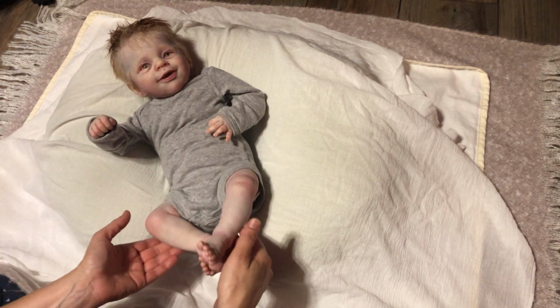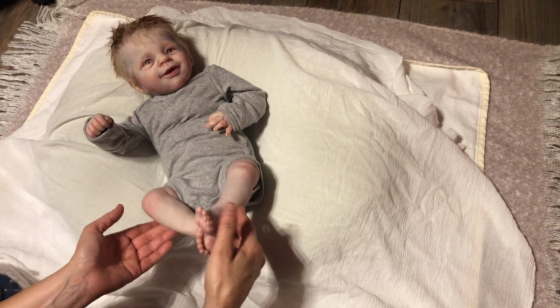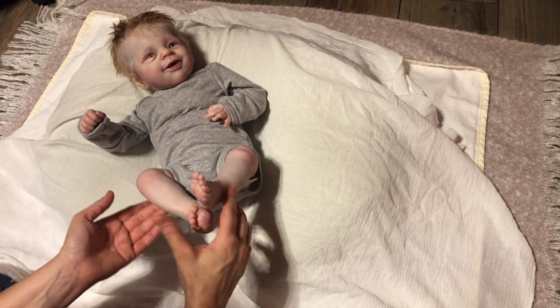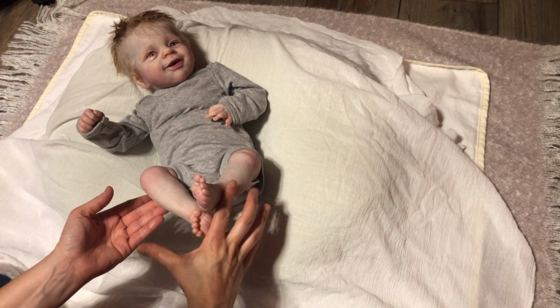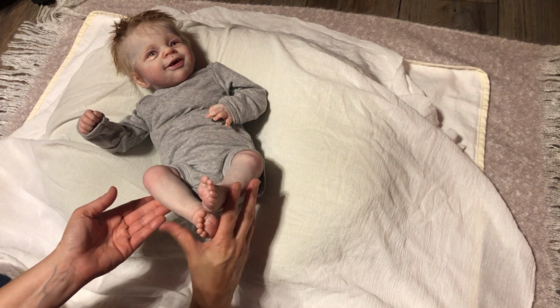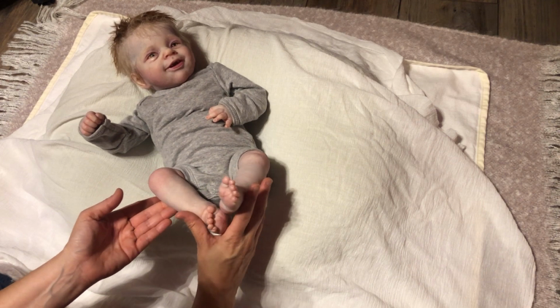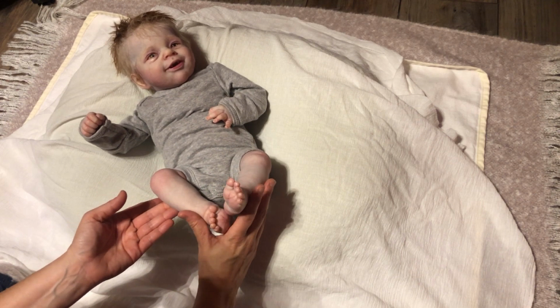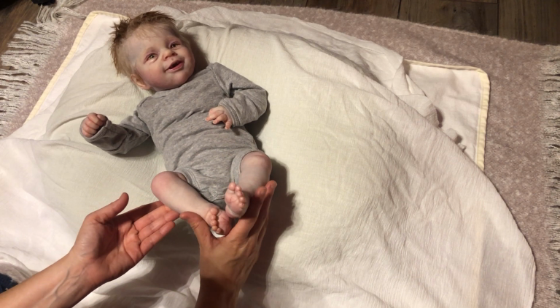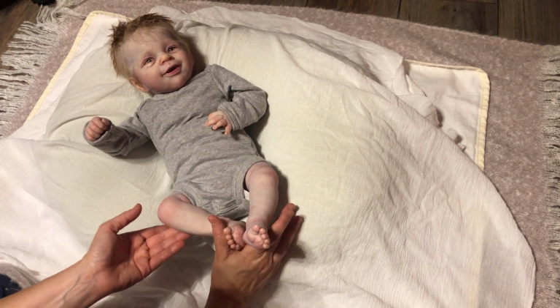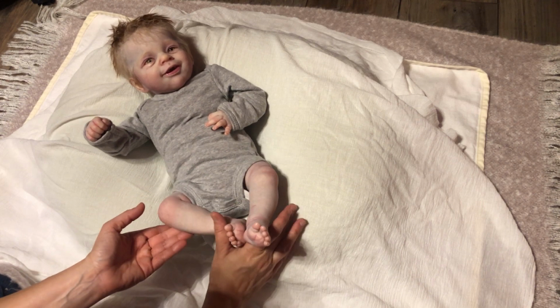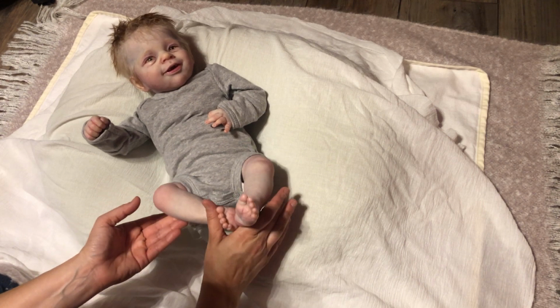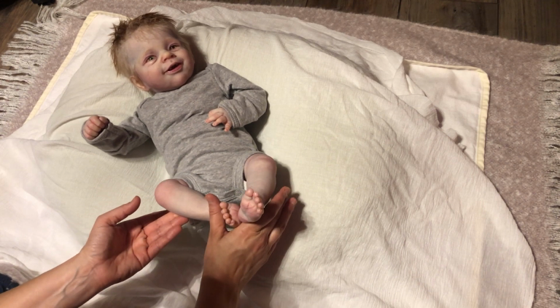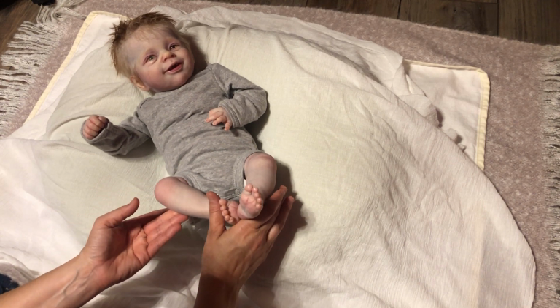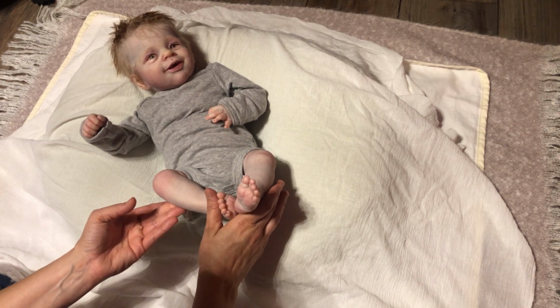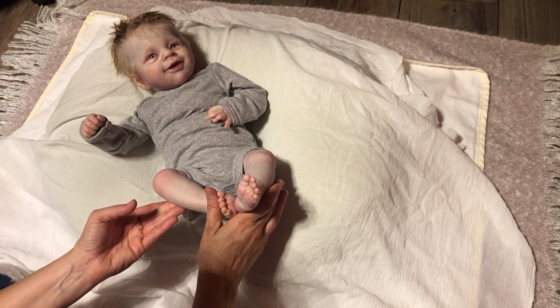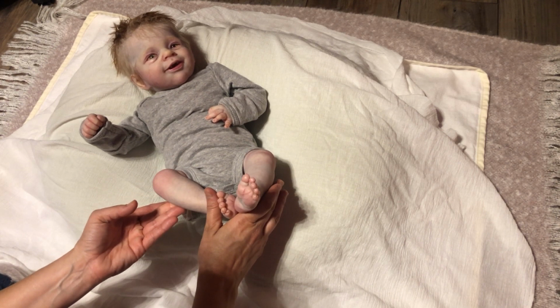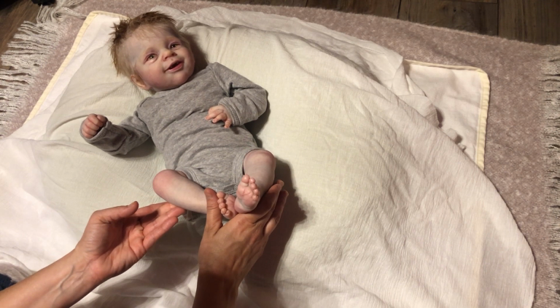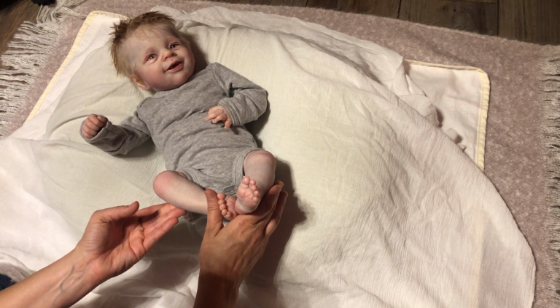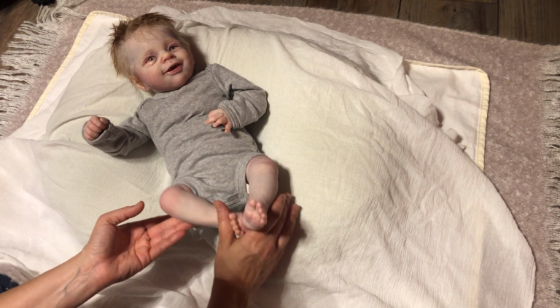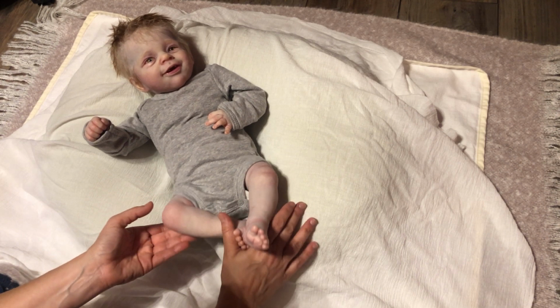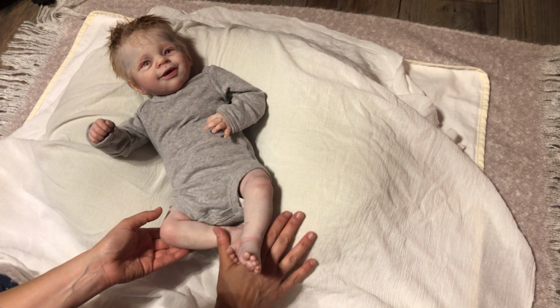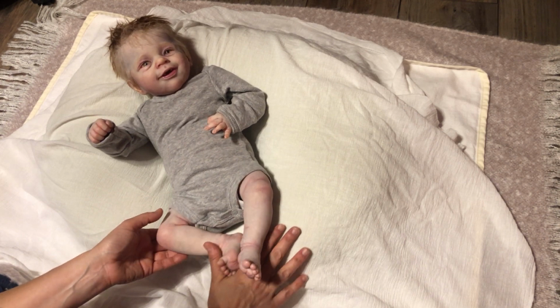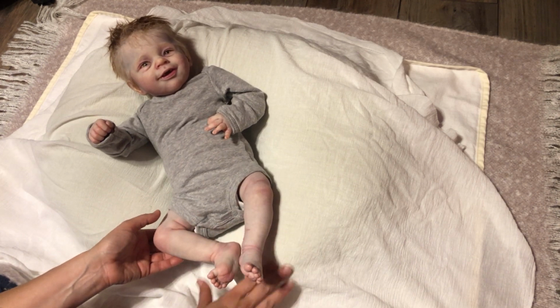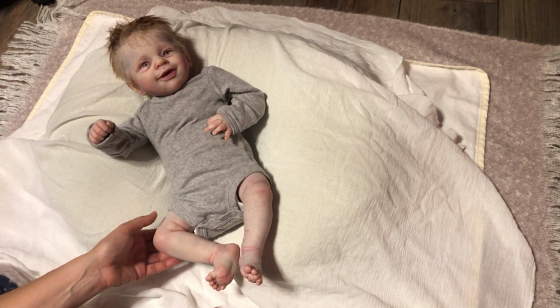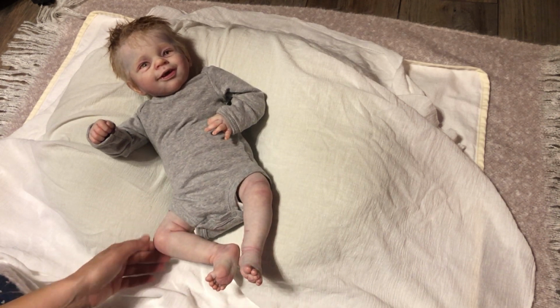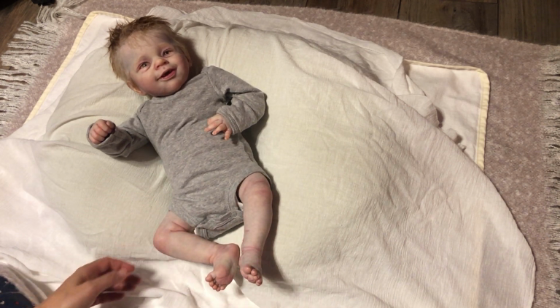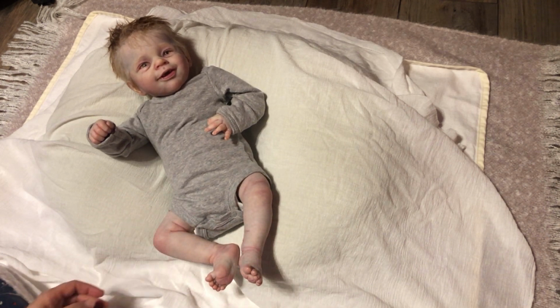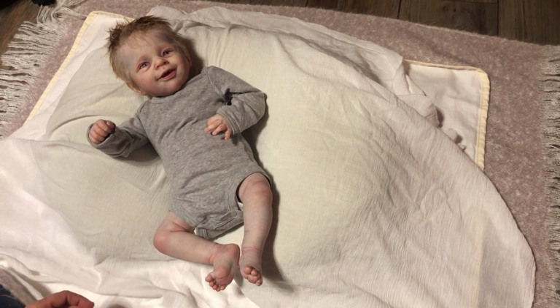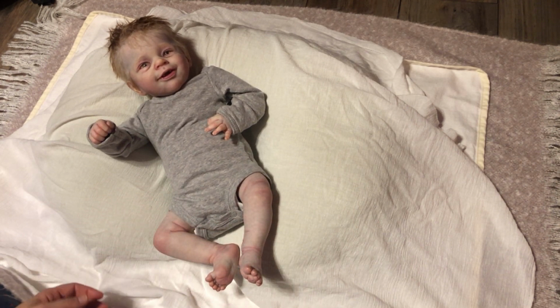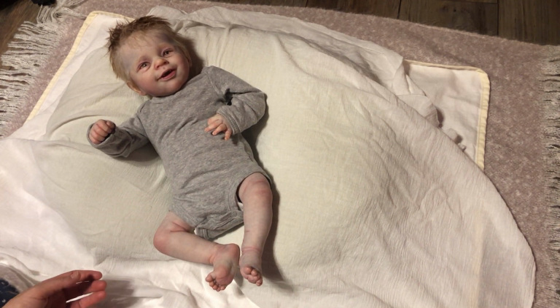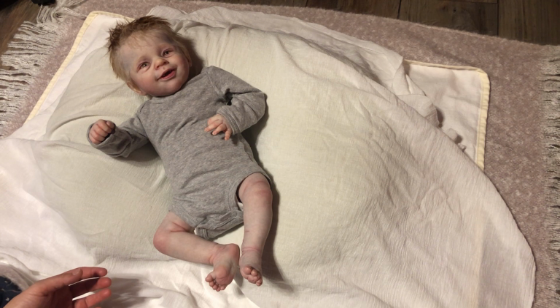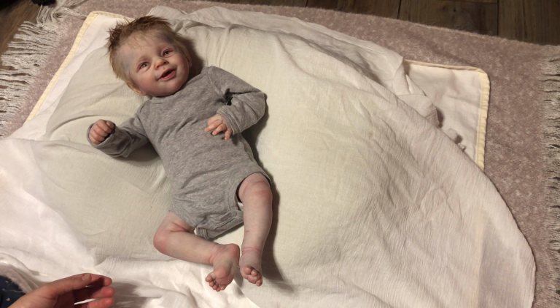I'd say that this baby and Charlie have made me smile the most of all the dolls that I've had so far.